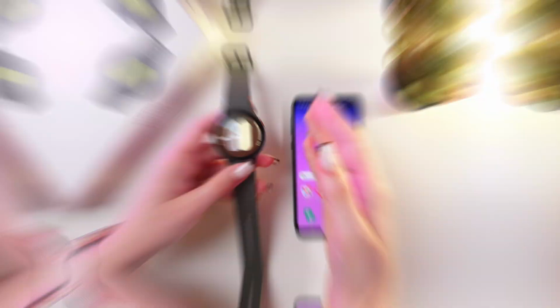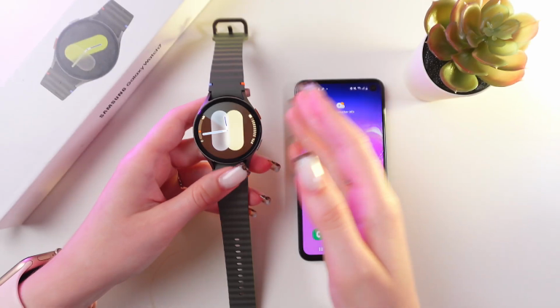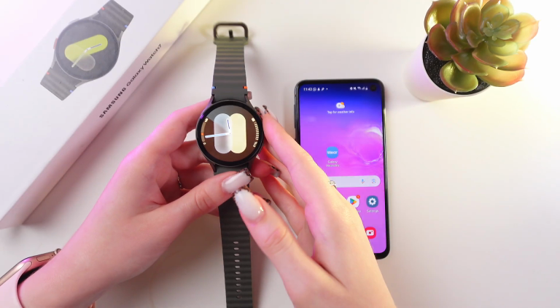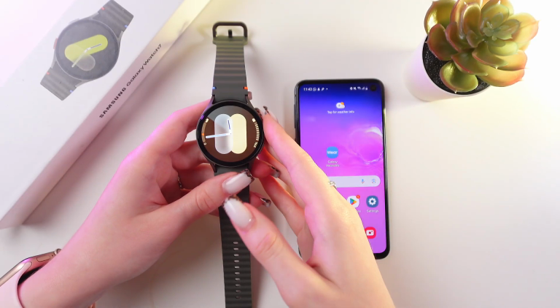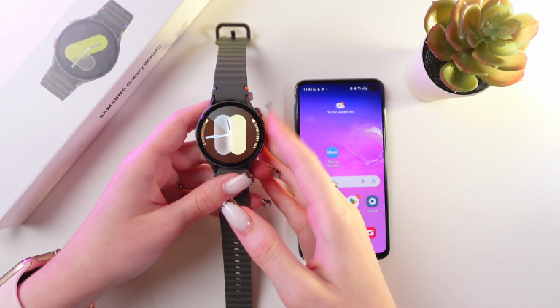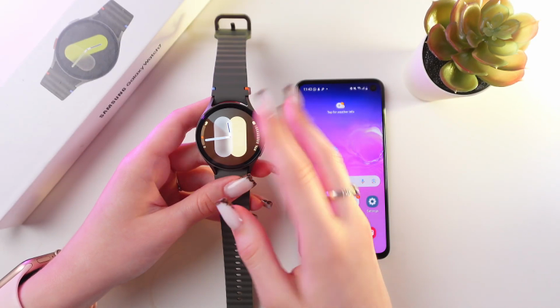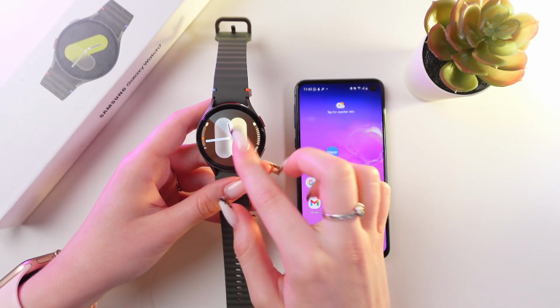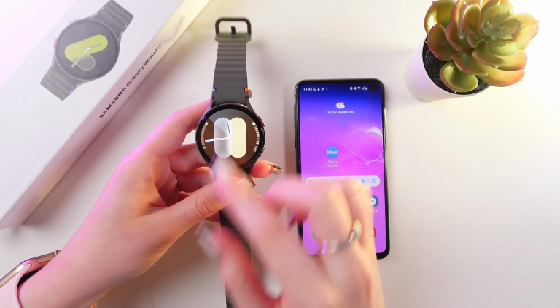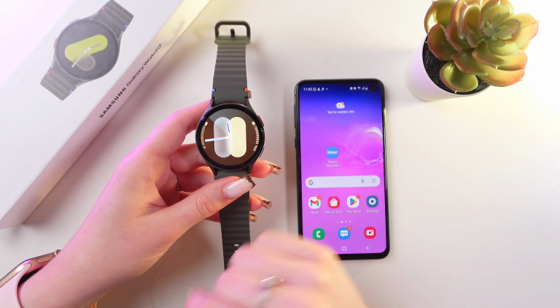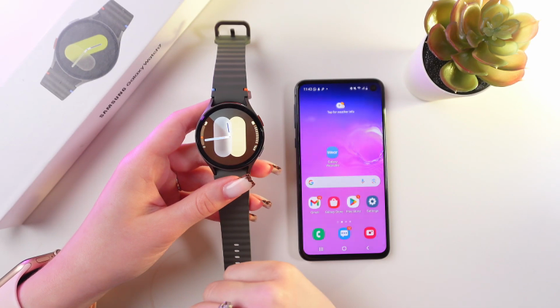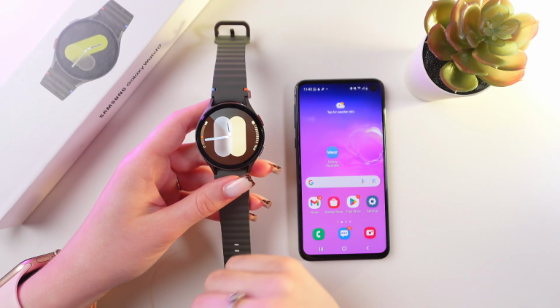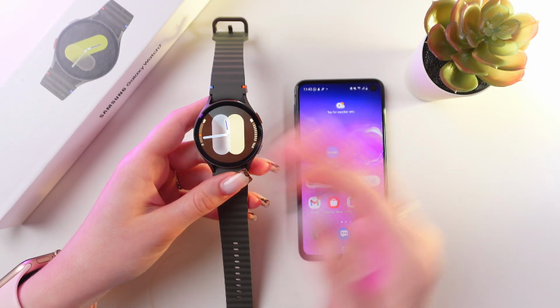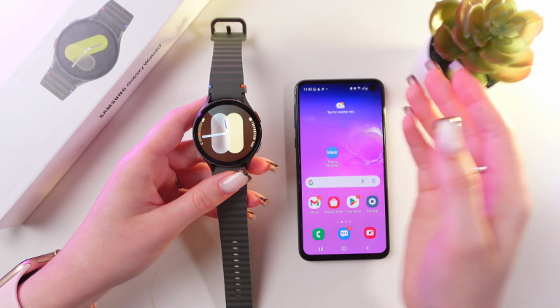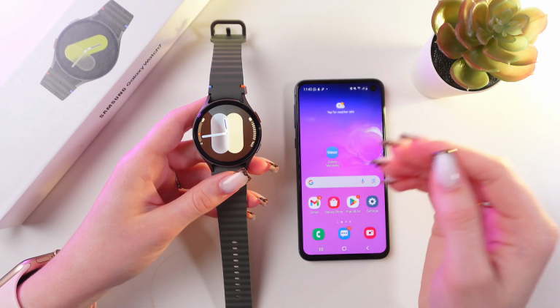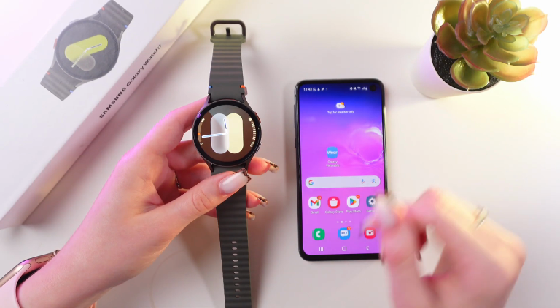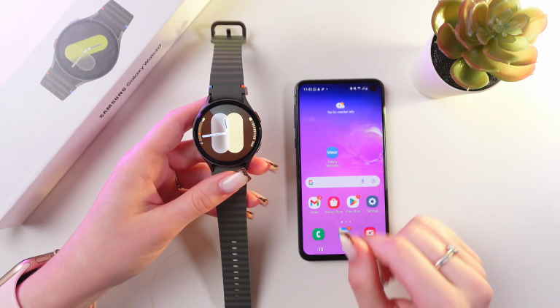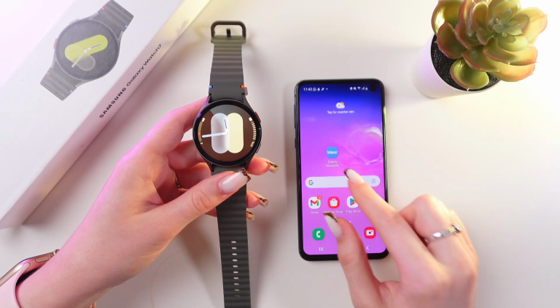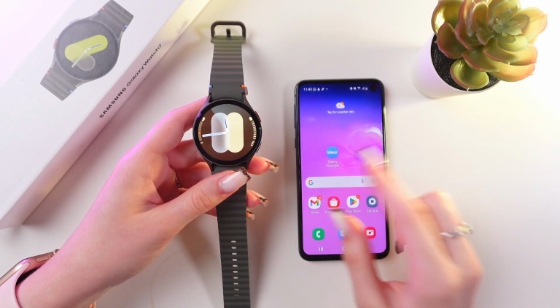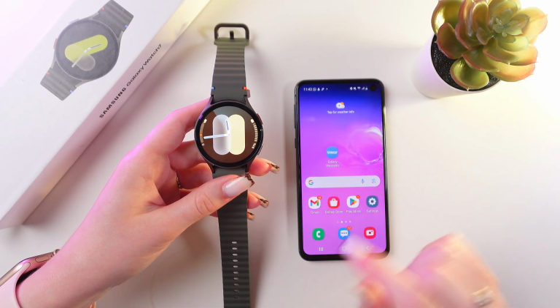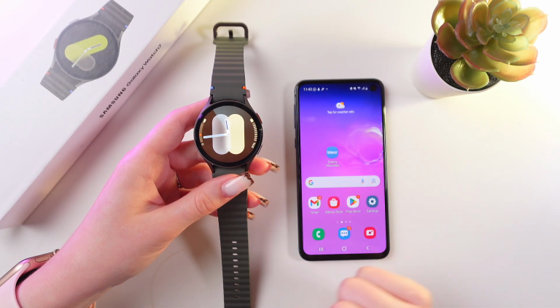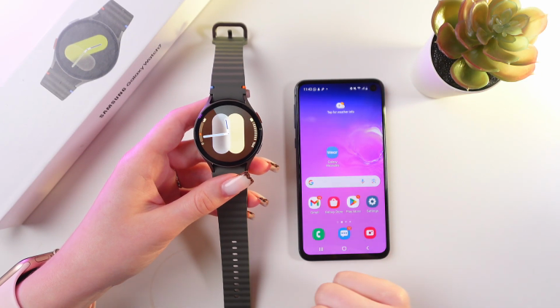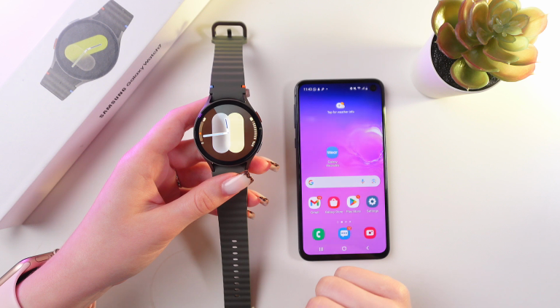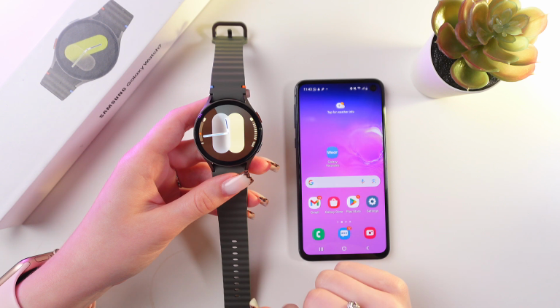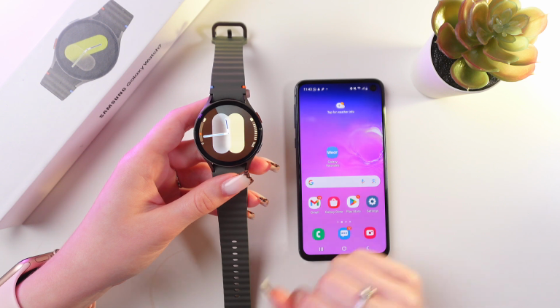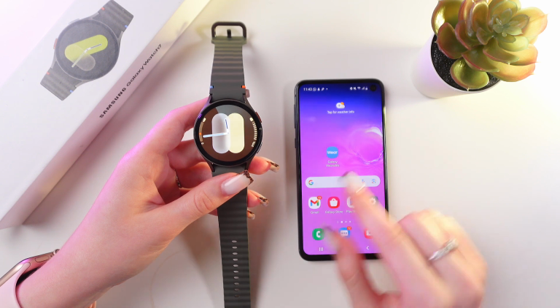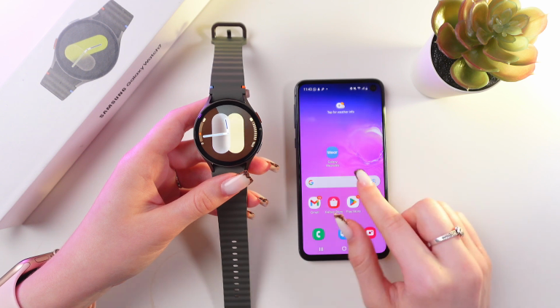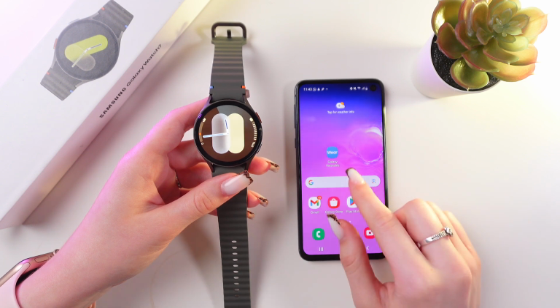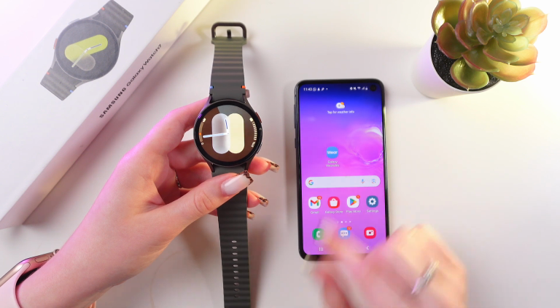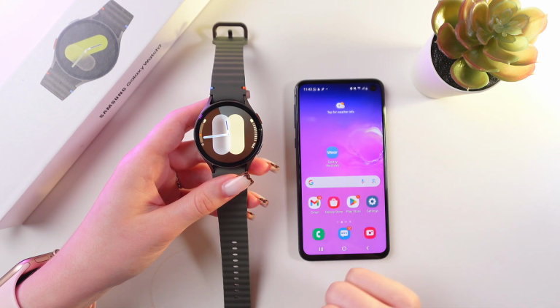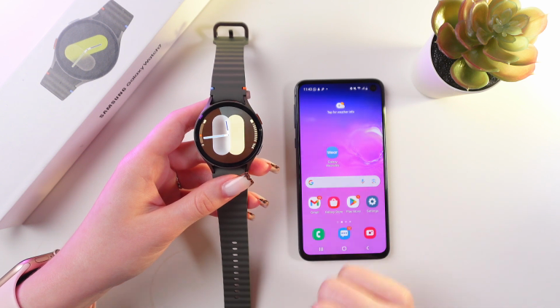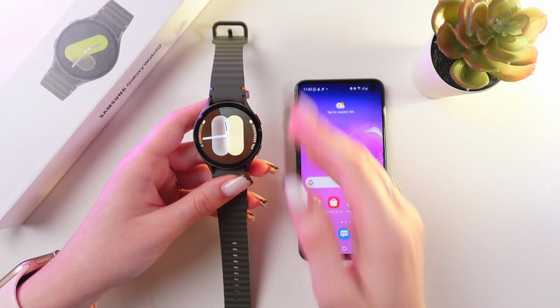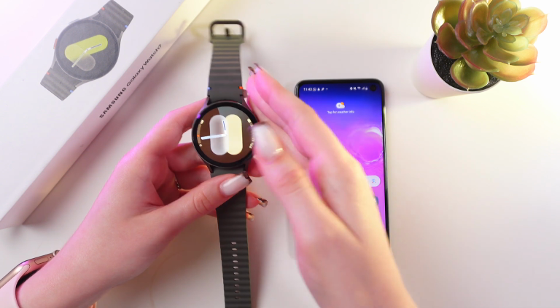We are going to start on our watch and then continue with the help of the Galaxy Wearable app, which is installed on the phone.